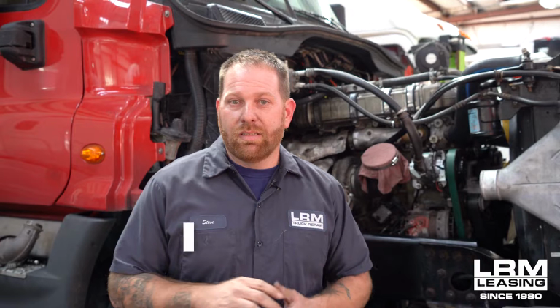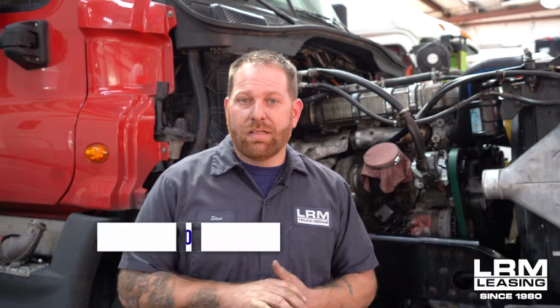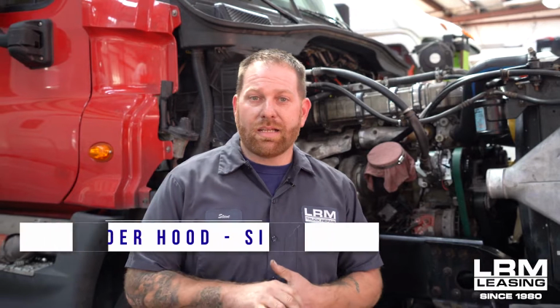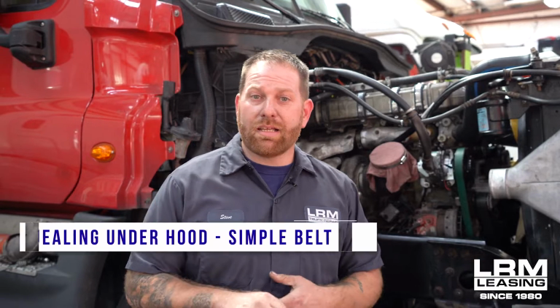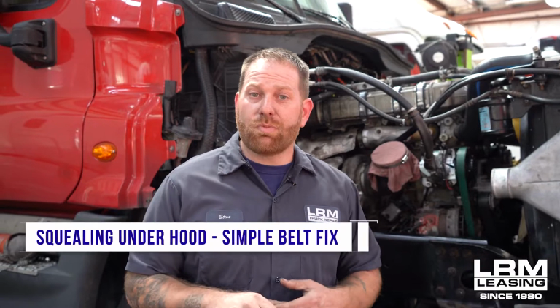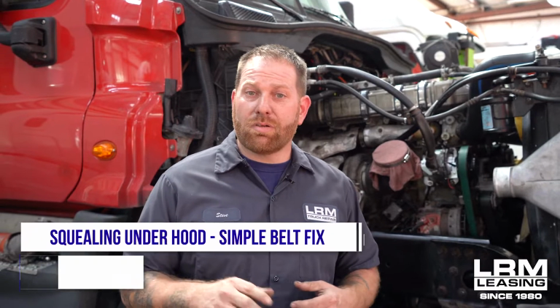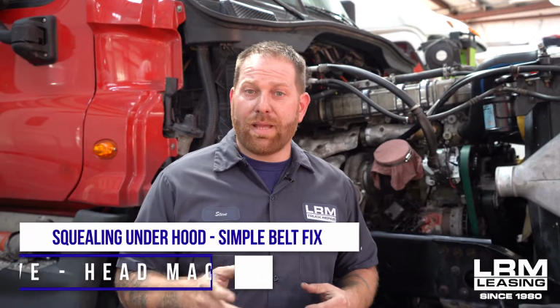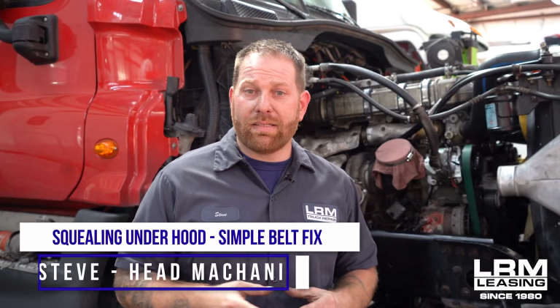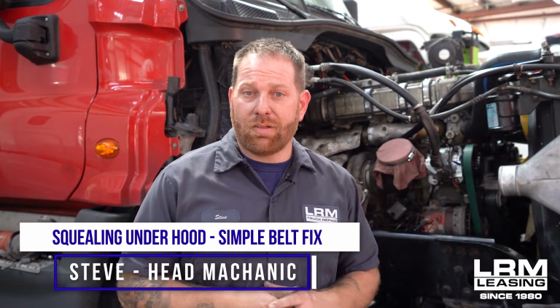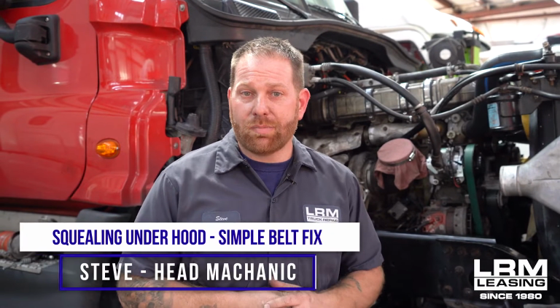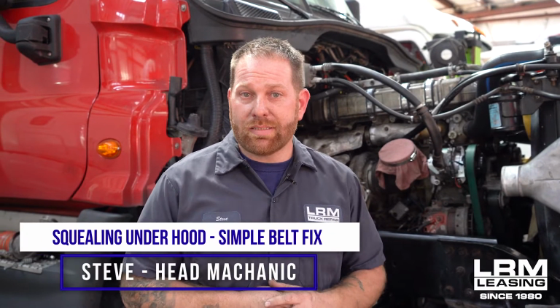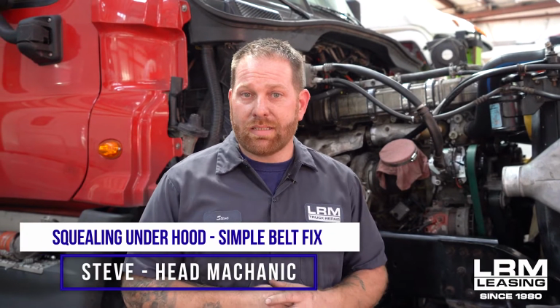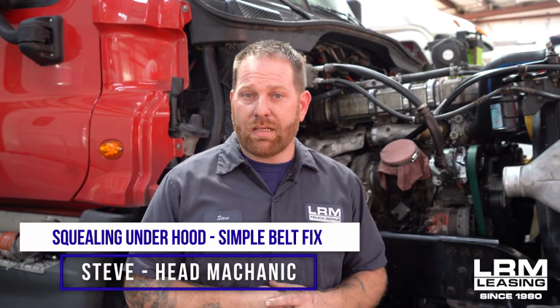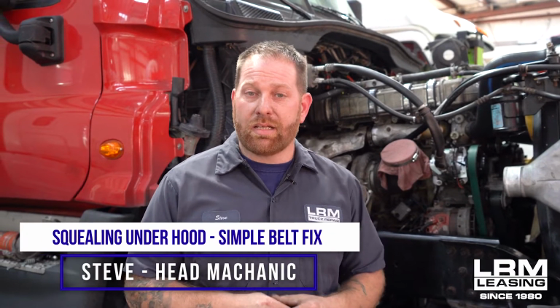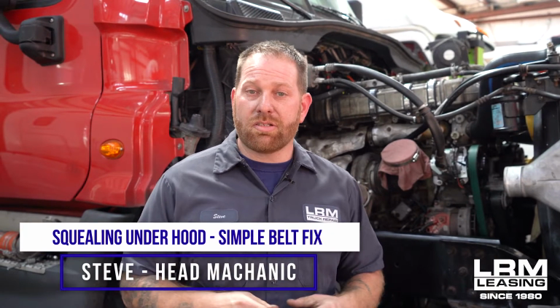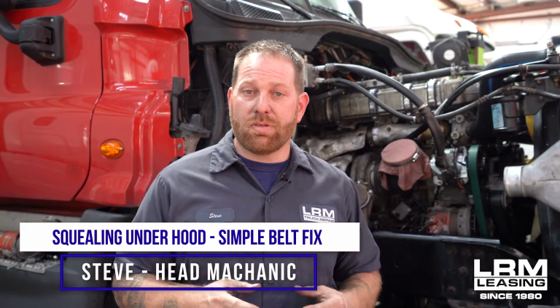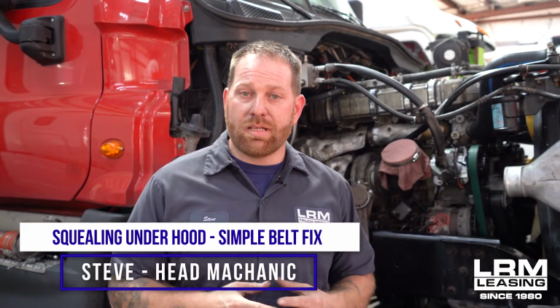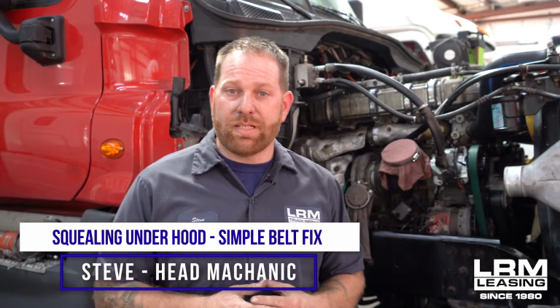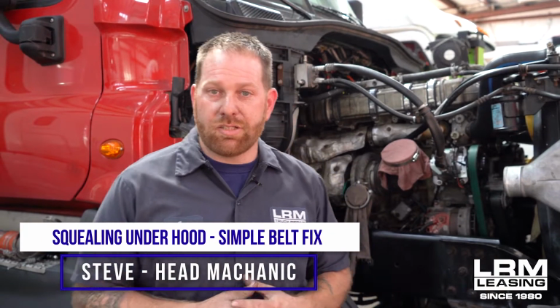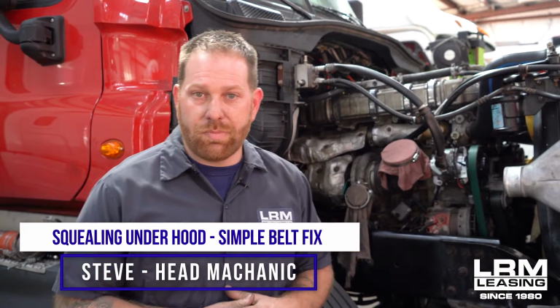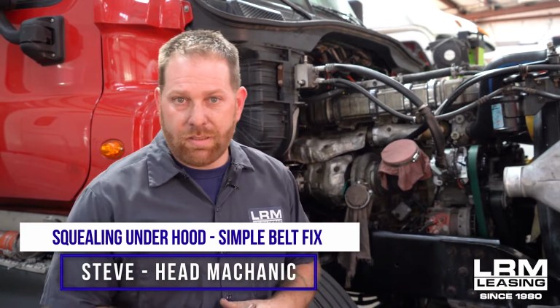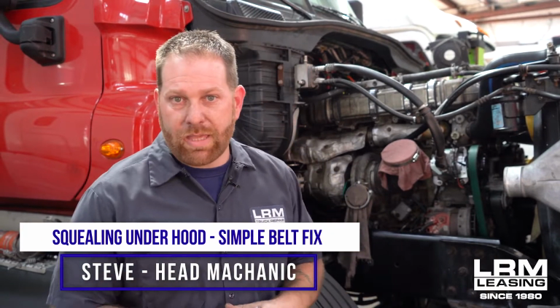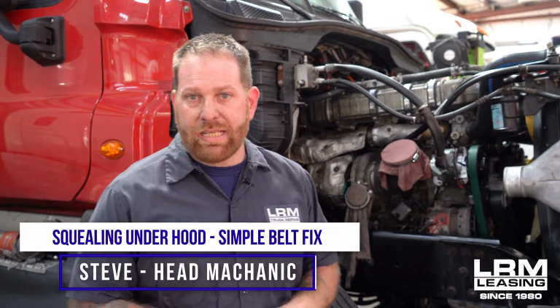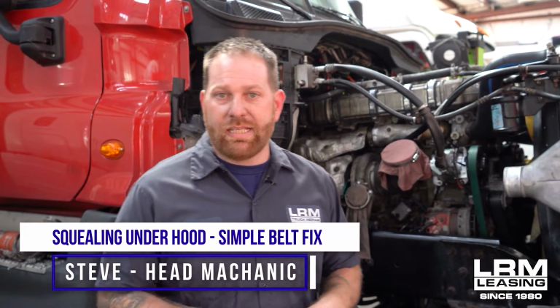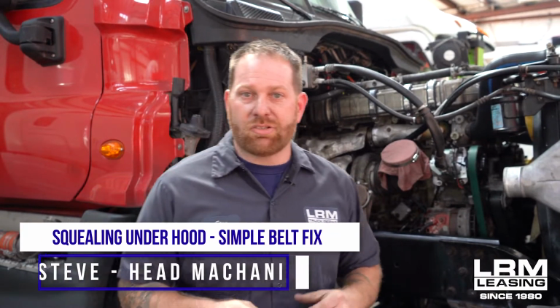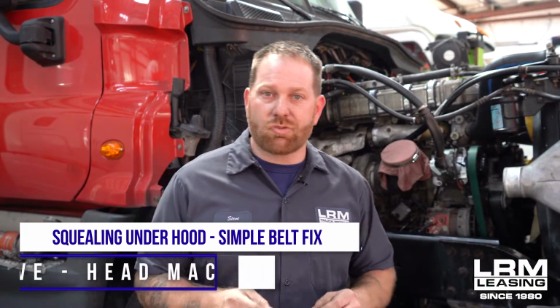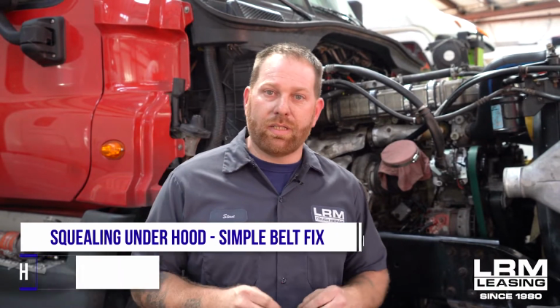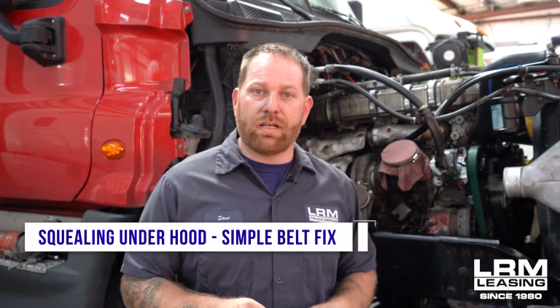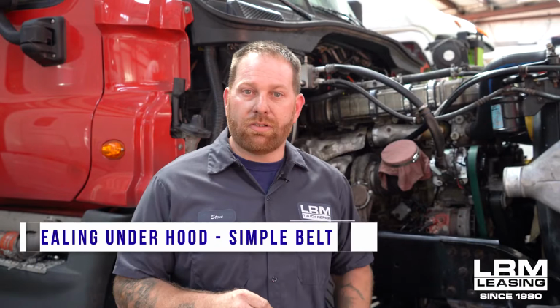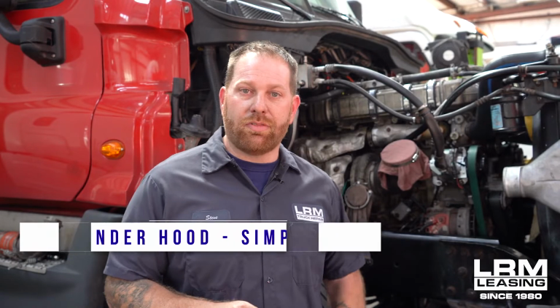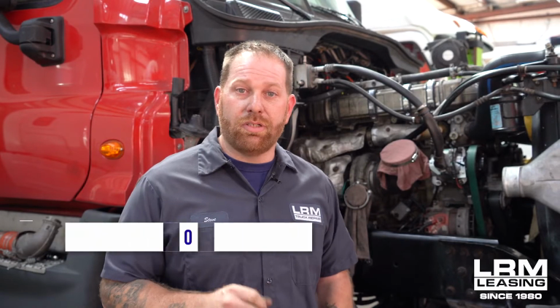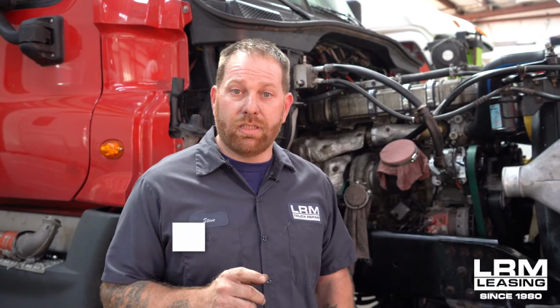All right guys, welcome back to LRM Leasing. A customer has mentioned to me that he hears squealing underneath the hood.